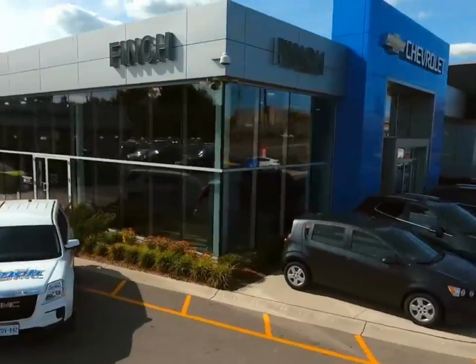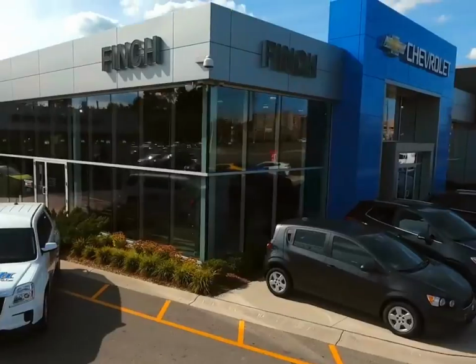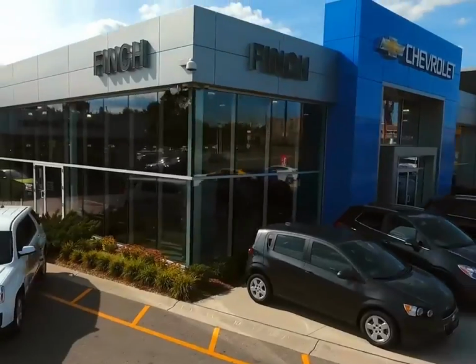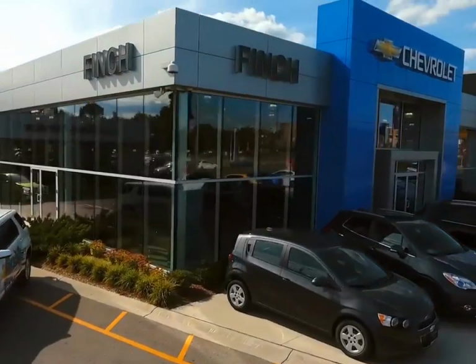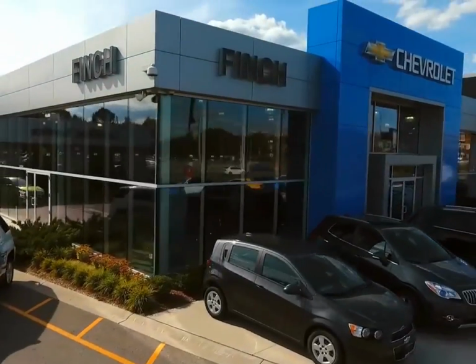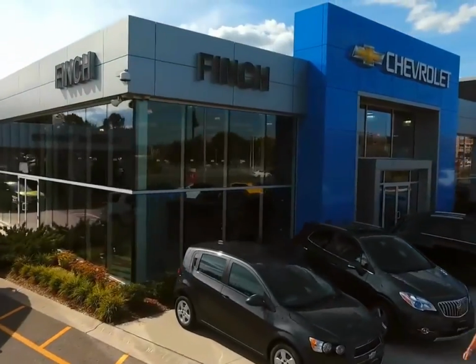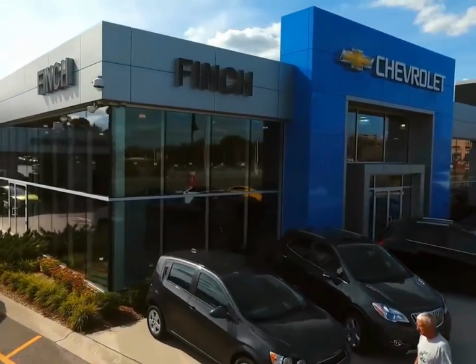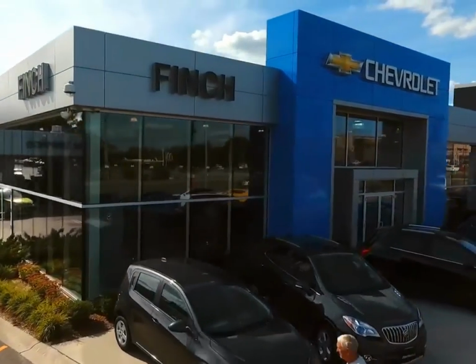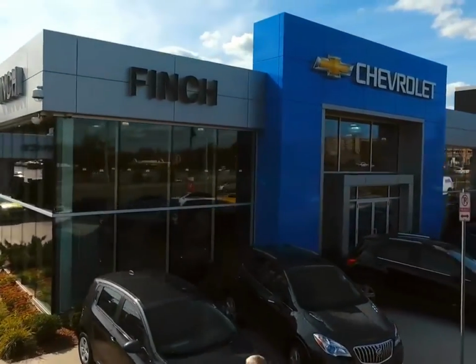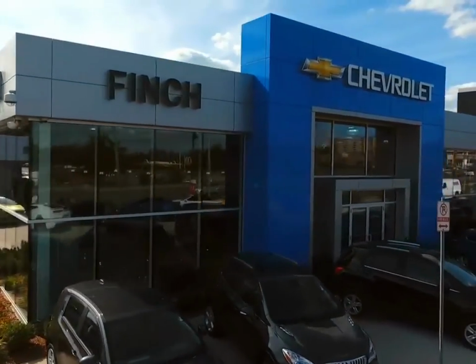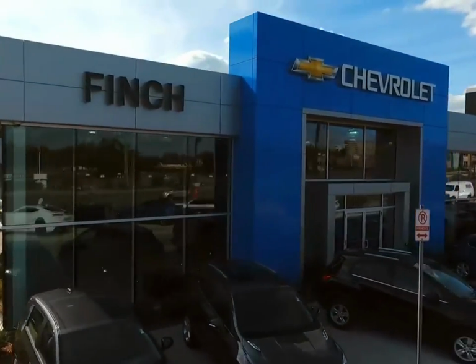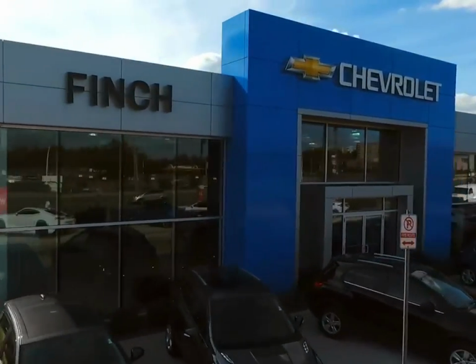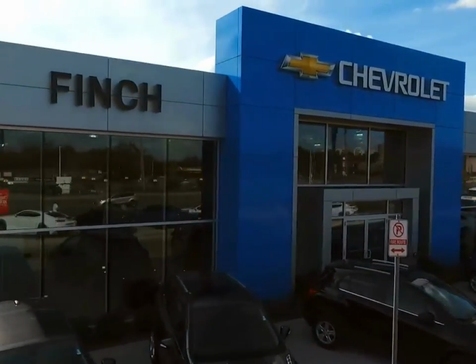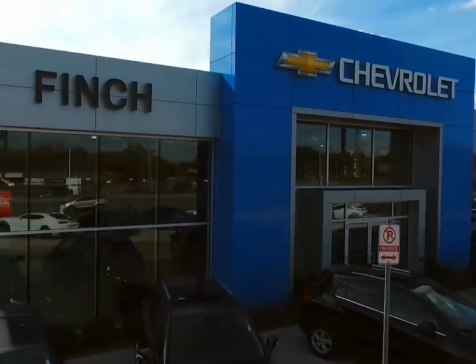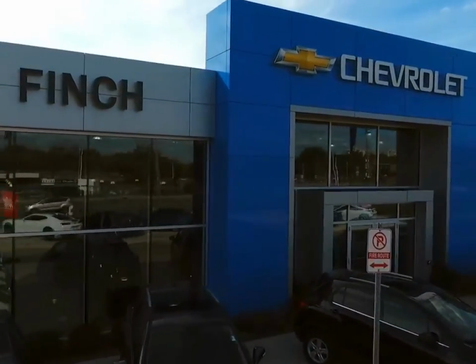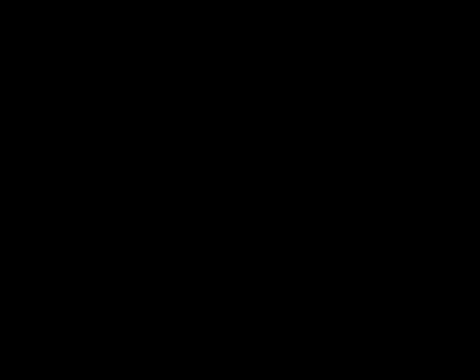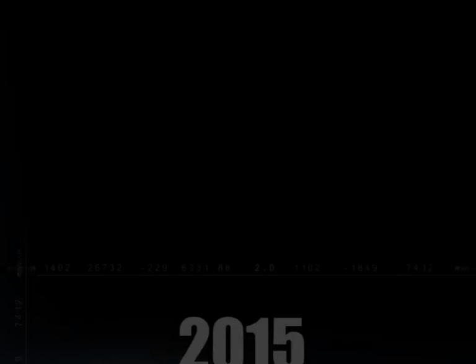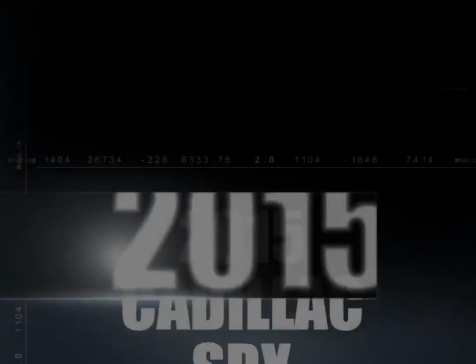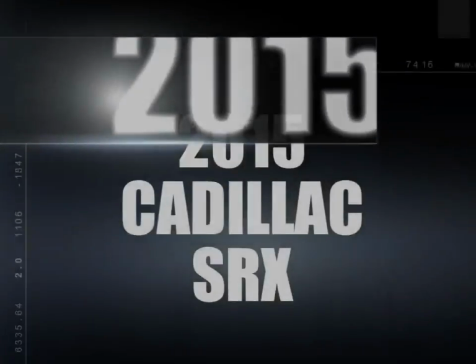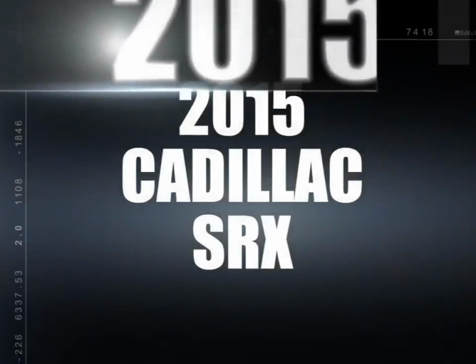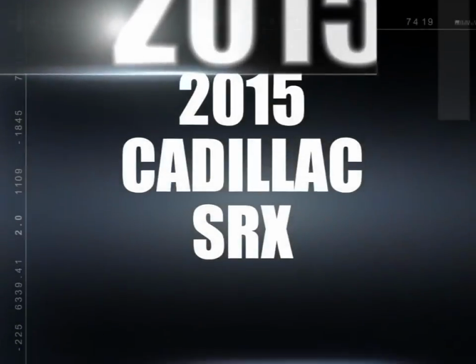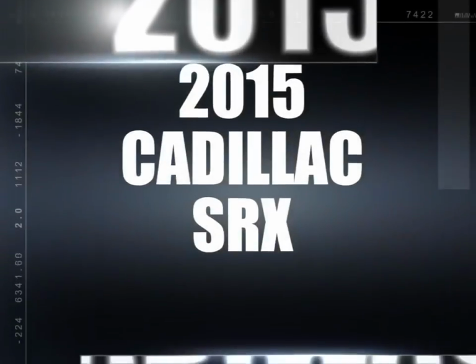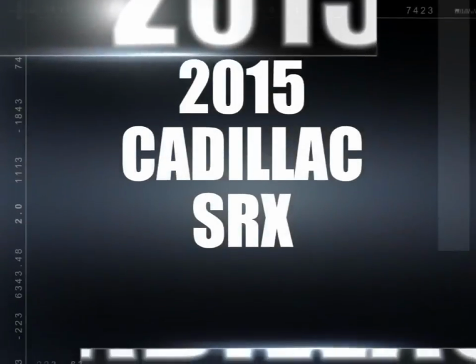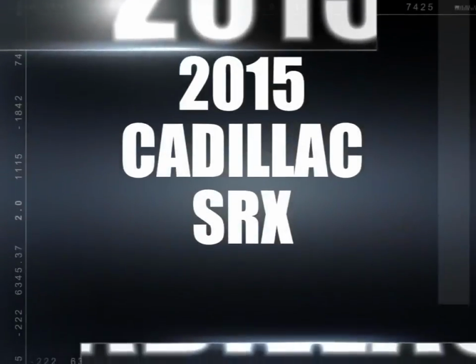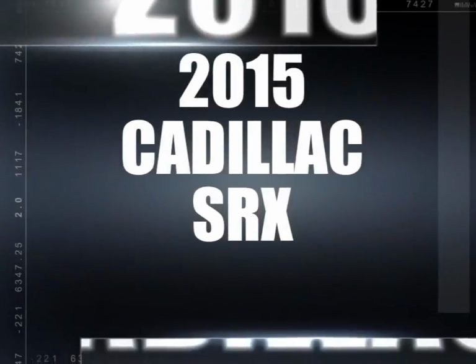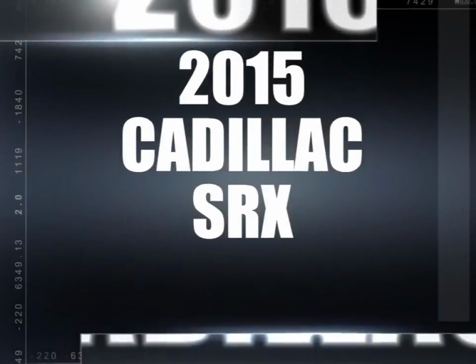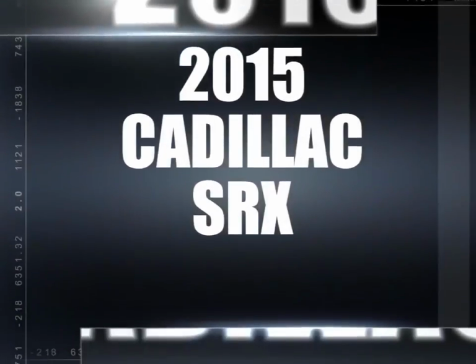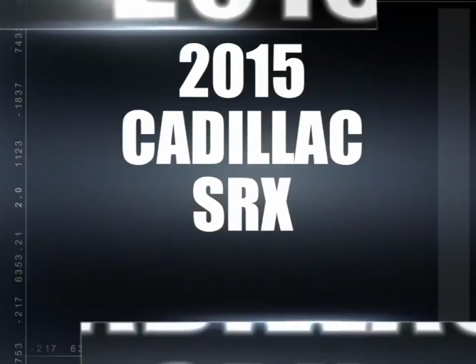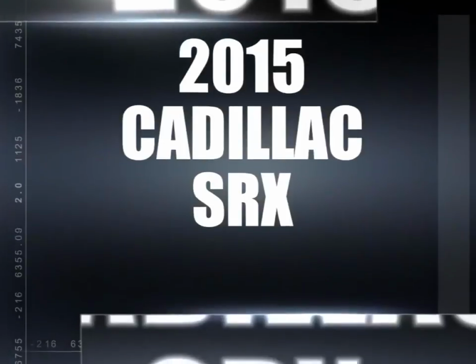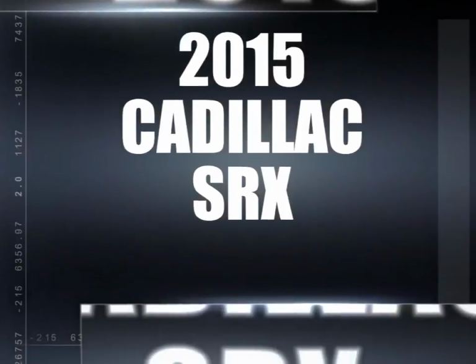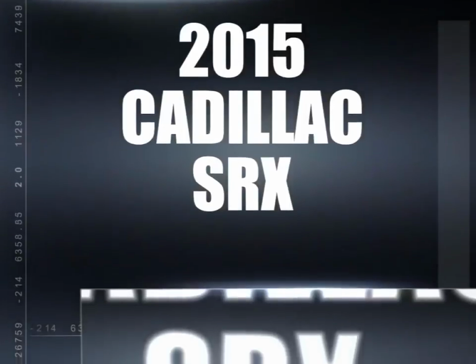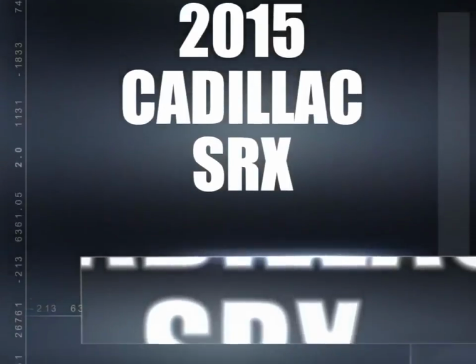Welcome to Finch Chevrolet. Today we're looking at a 2015 Cadillac SRX.